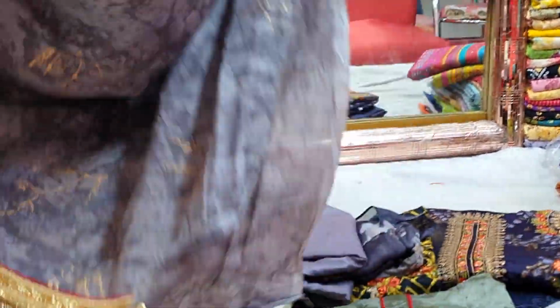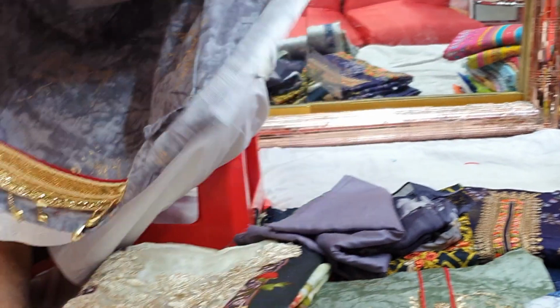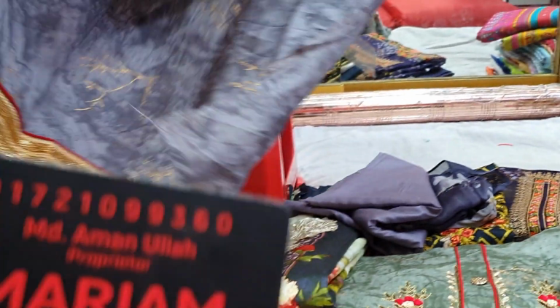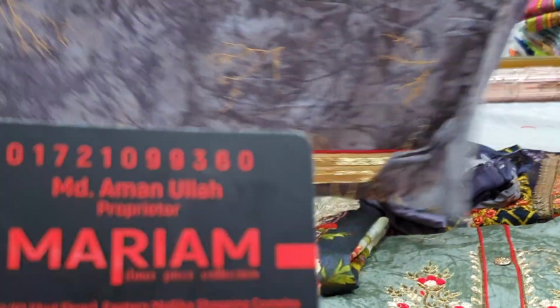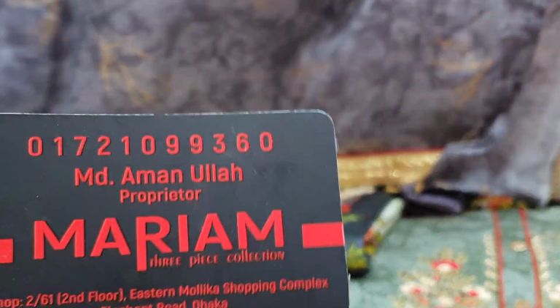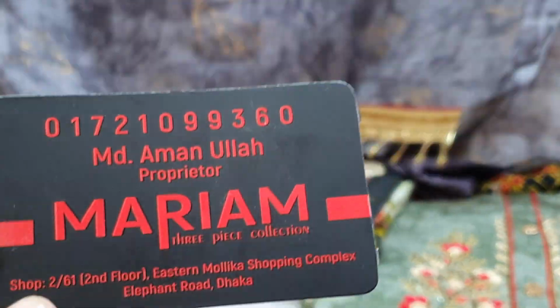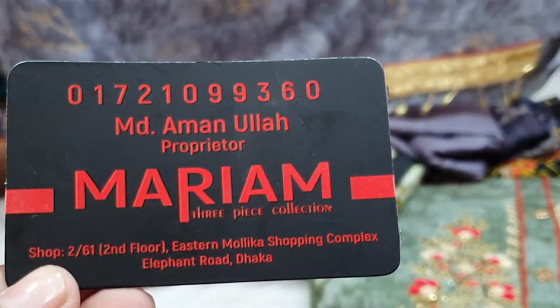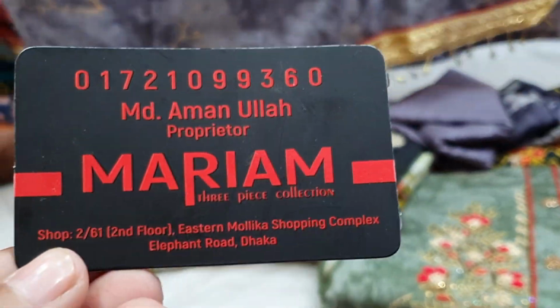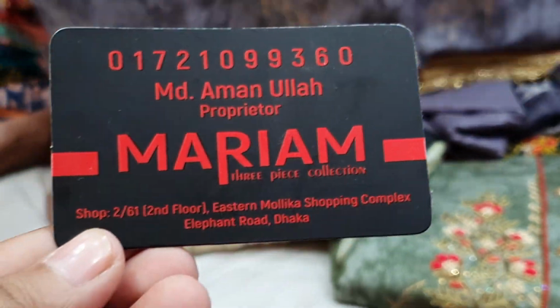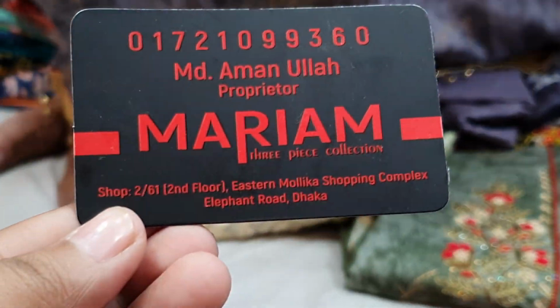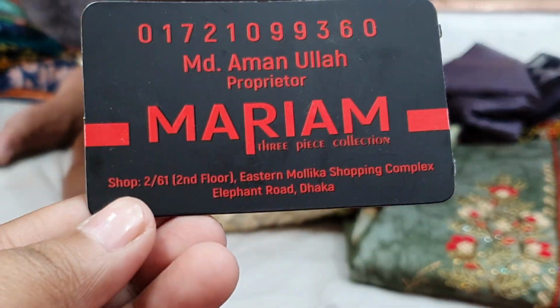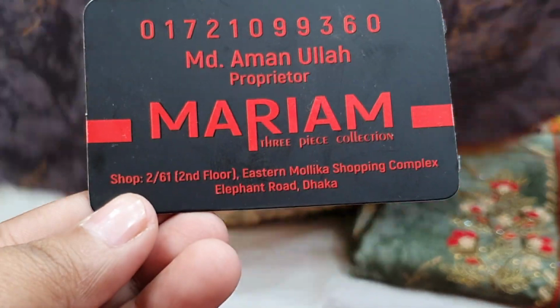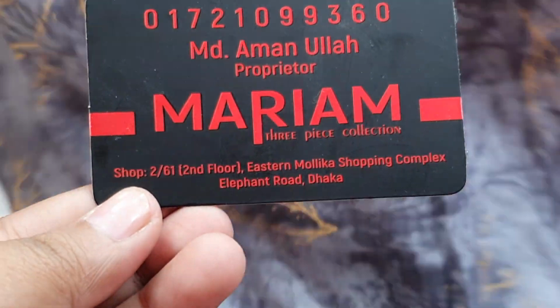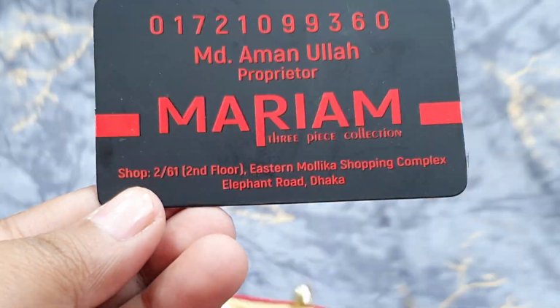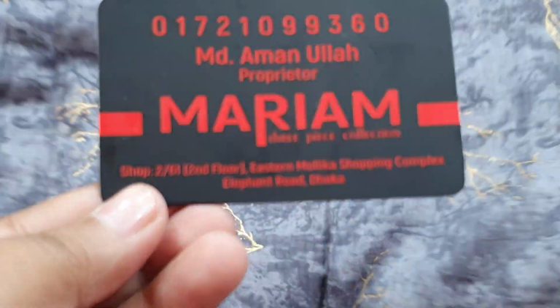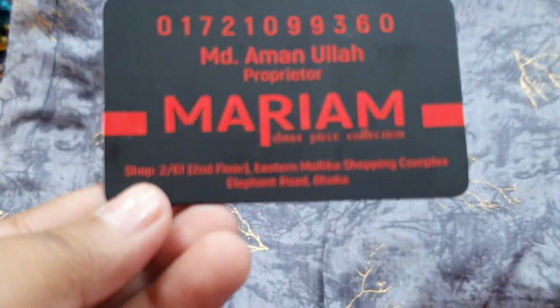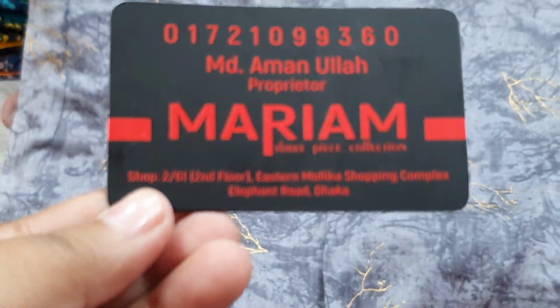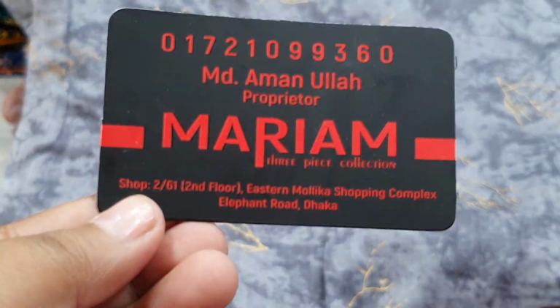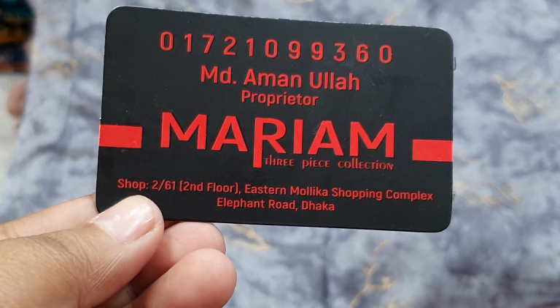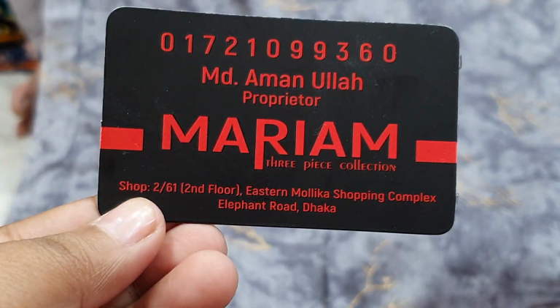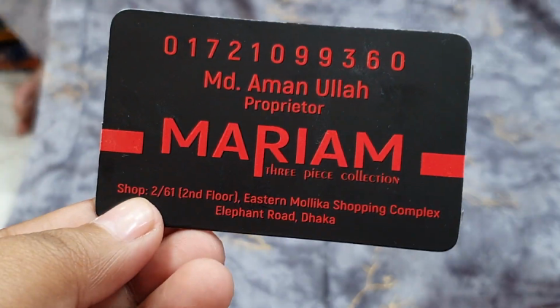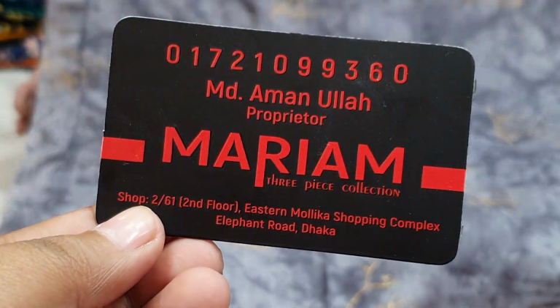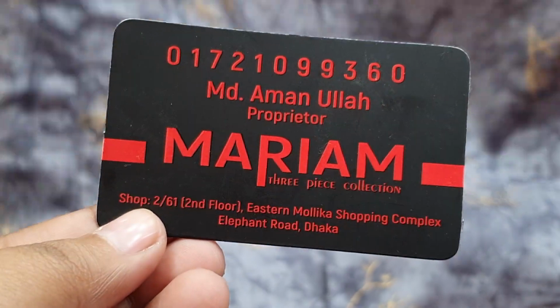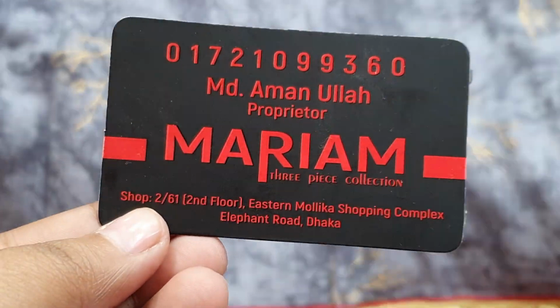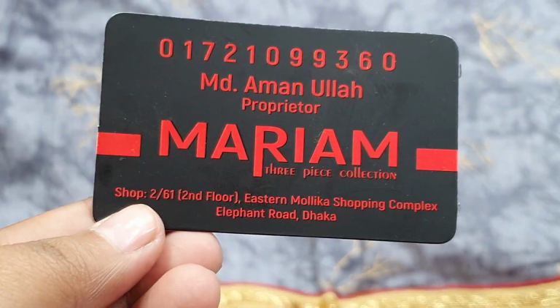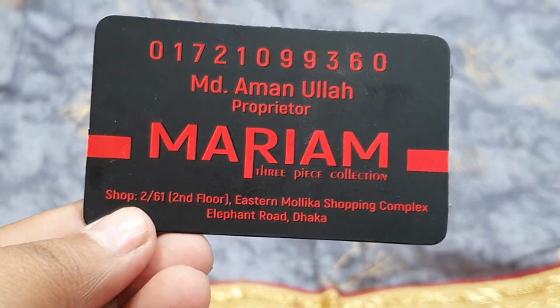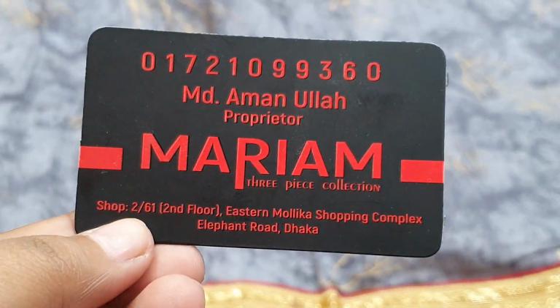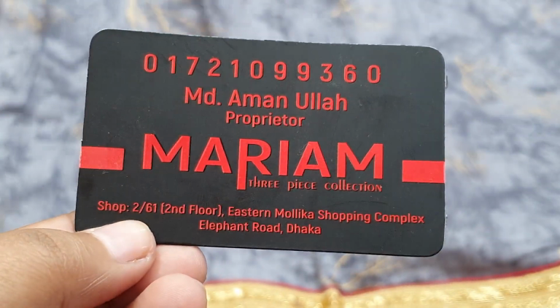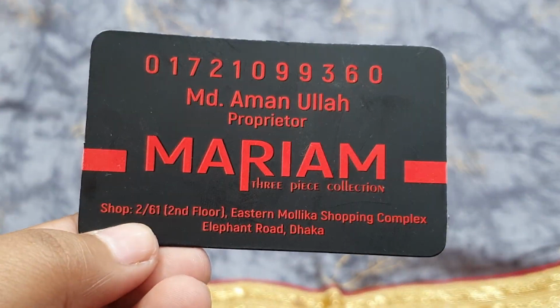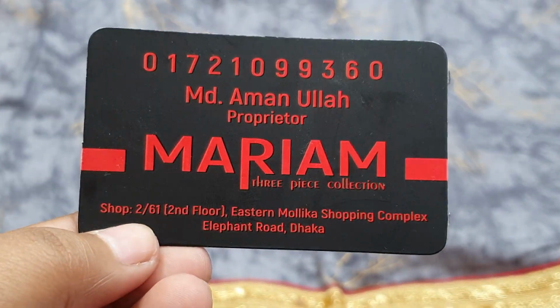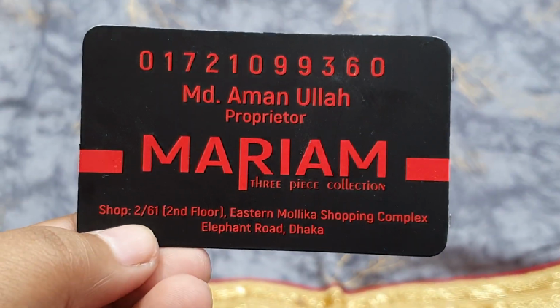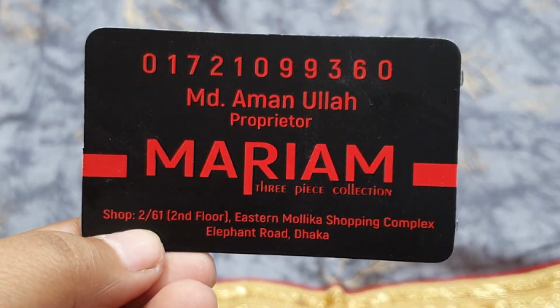First, I will show you the address of Mariam Collection: Stunmolika Shopping Complex.